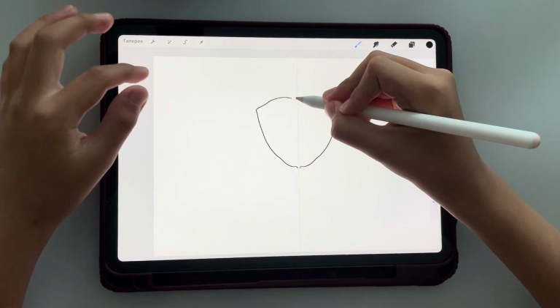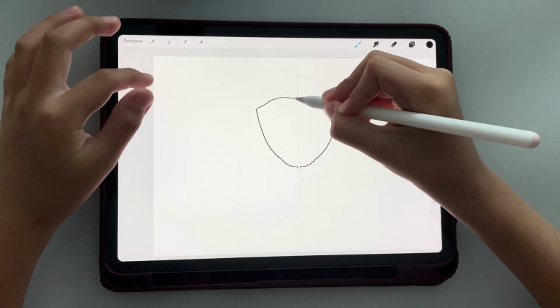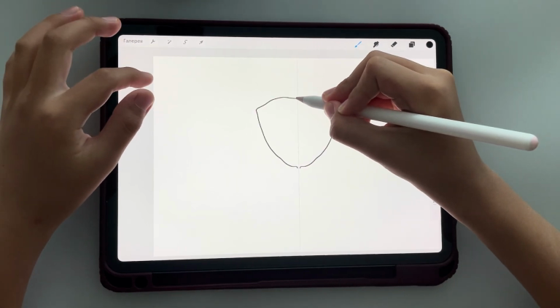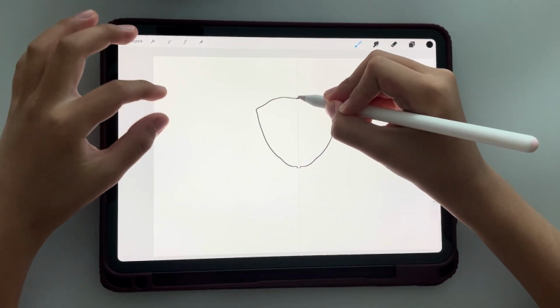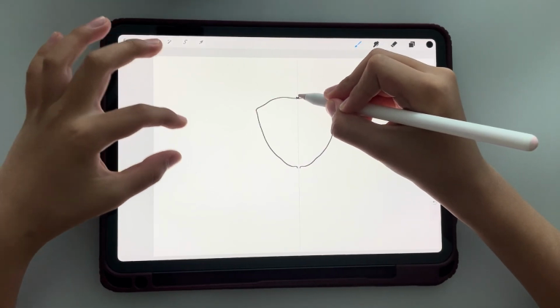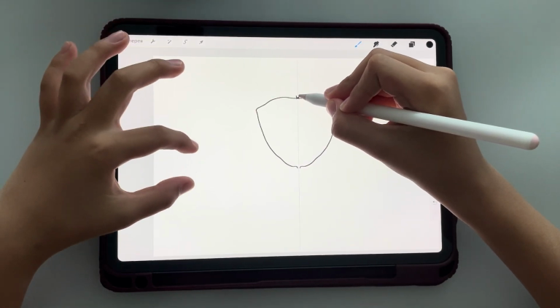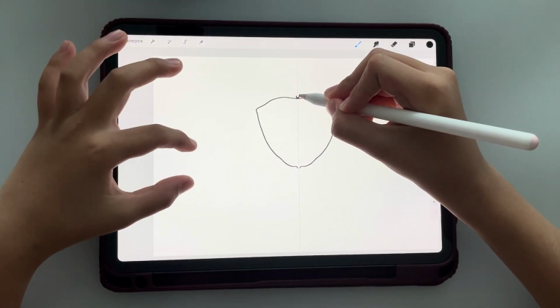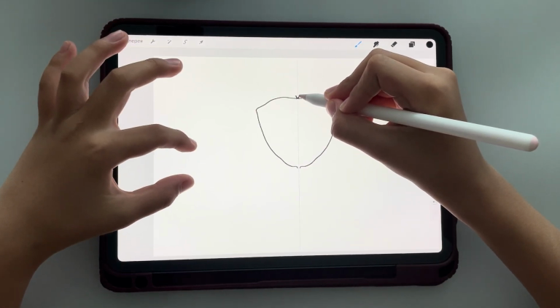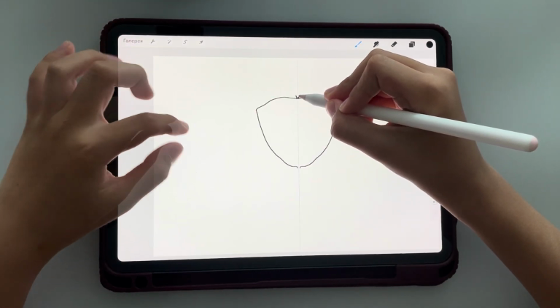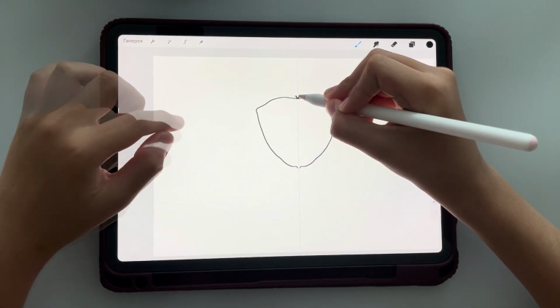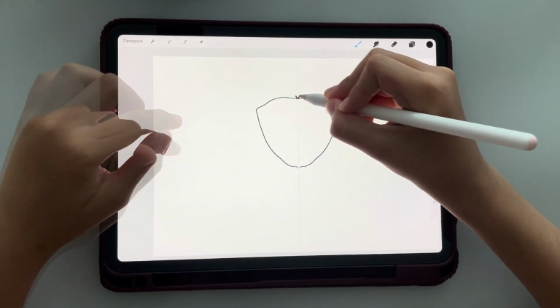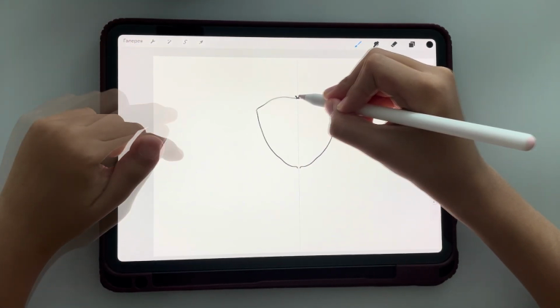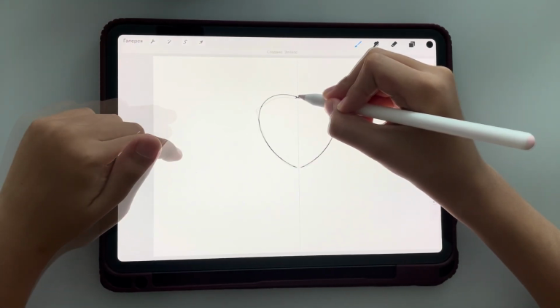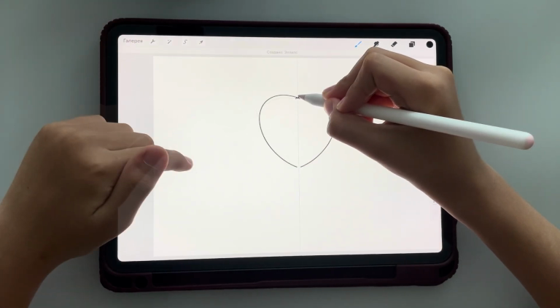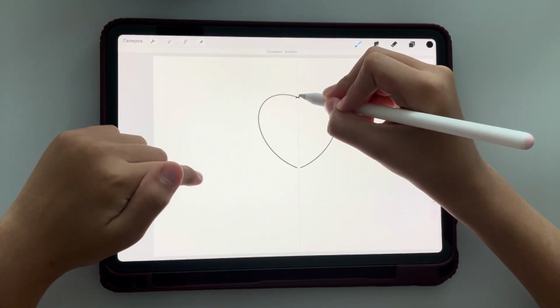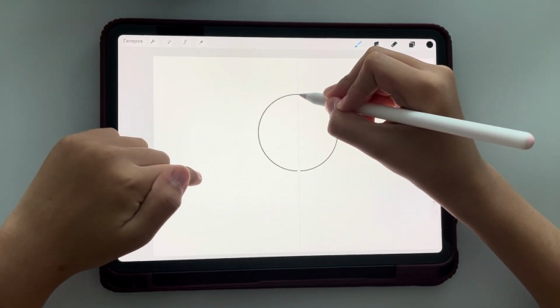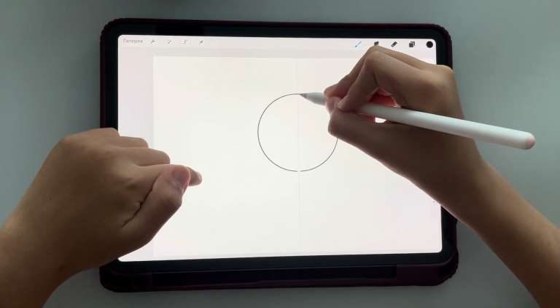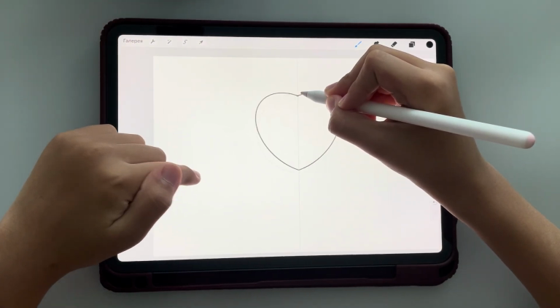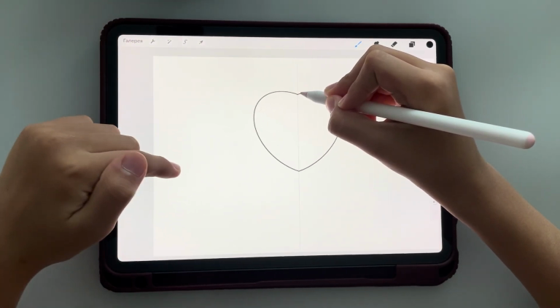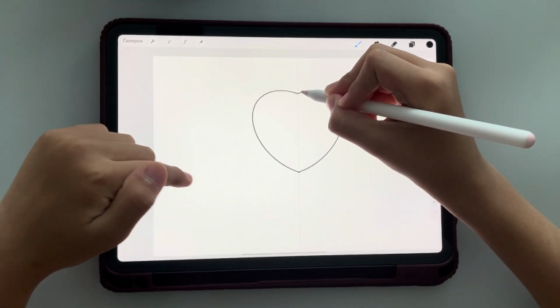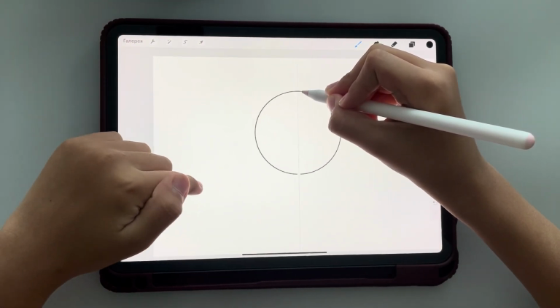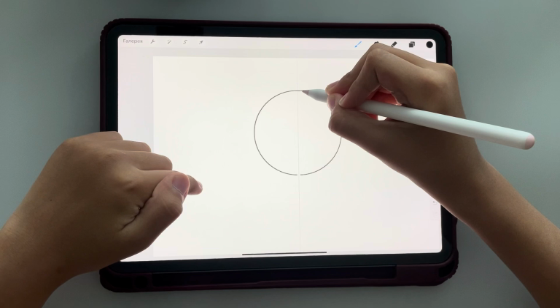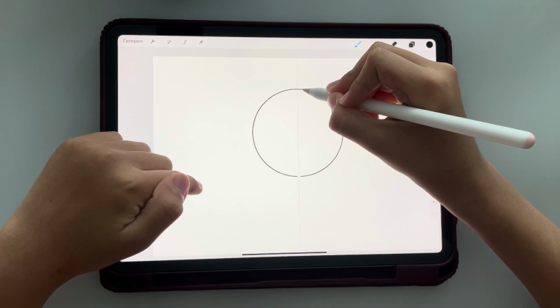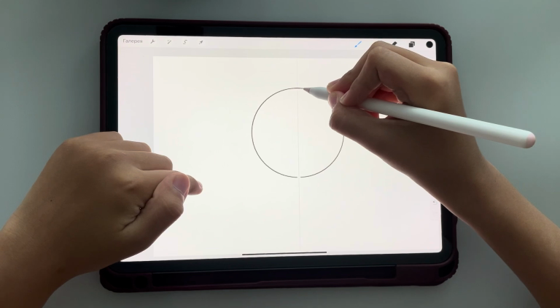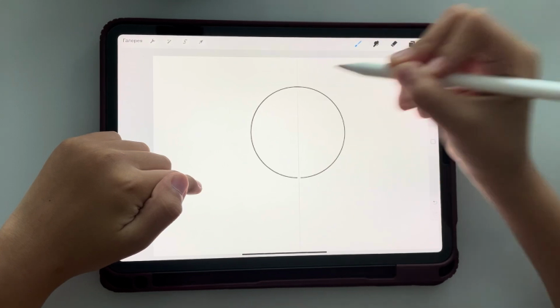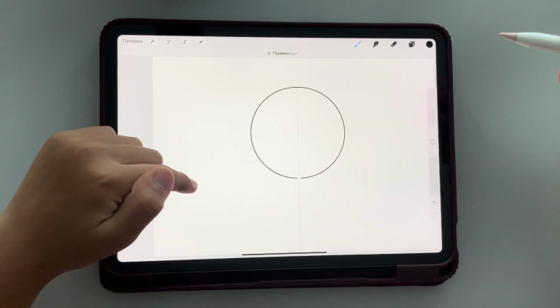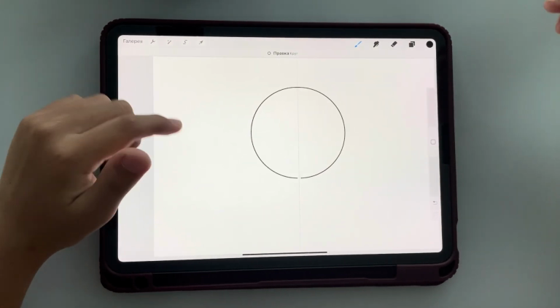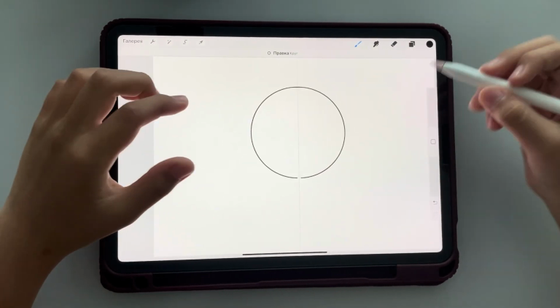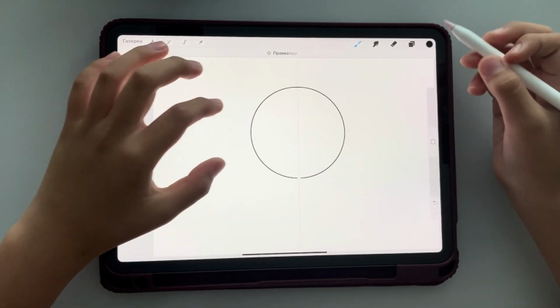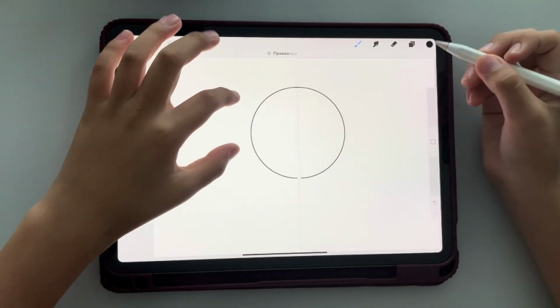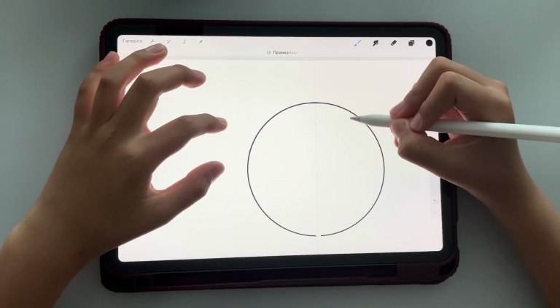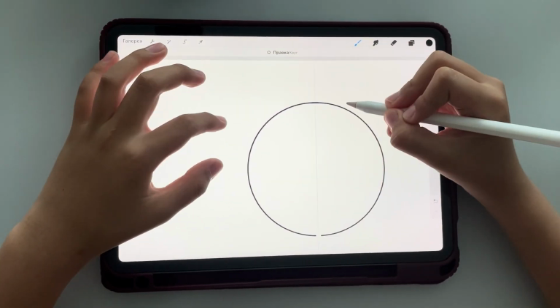Hello, my name is Tim. In my first video I will talk about frogs. I will draw and tell. Let's go!